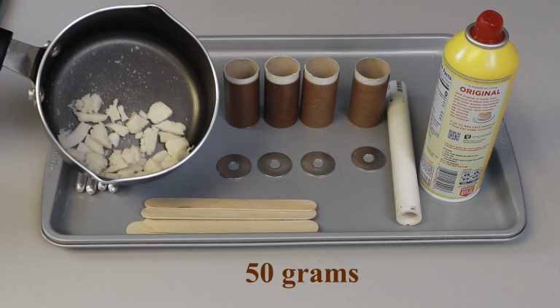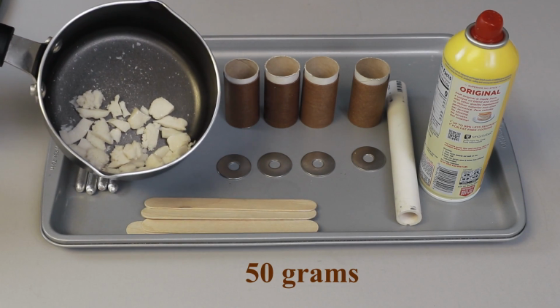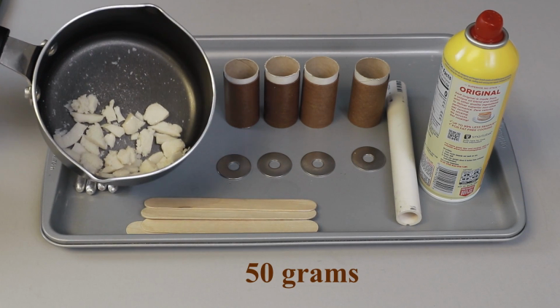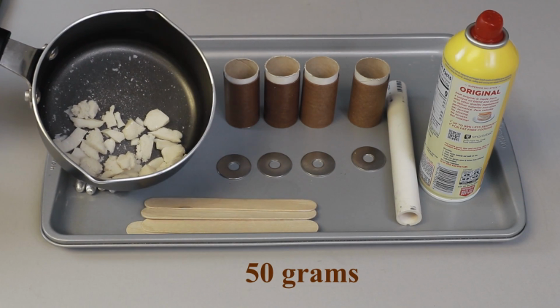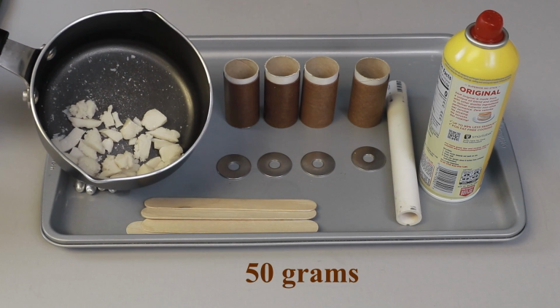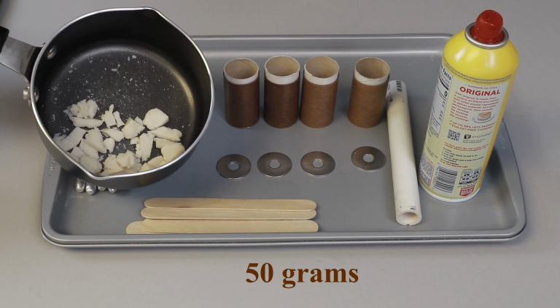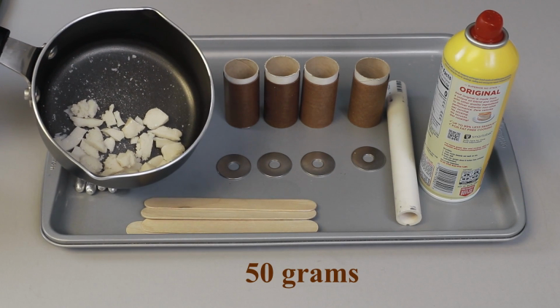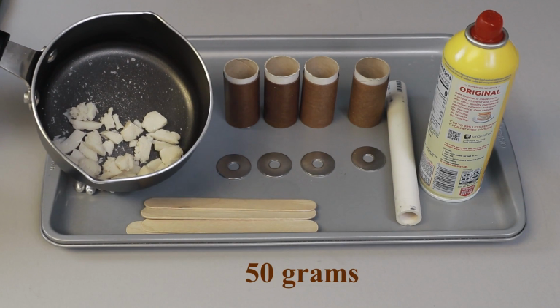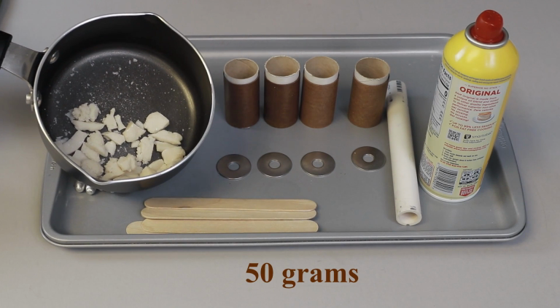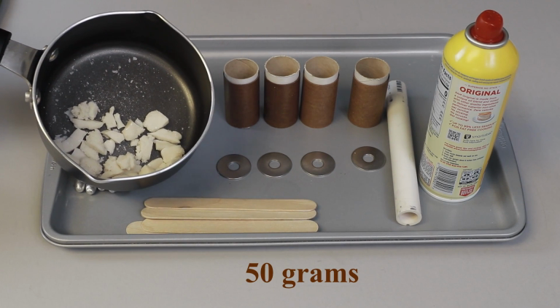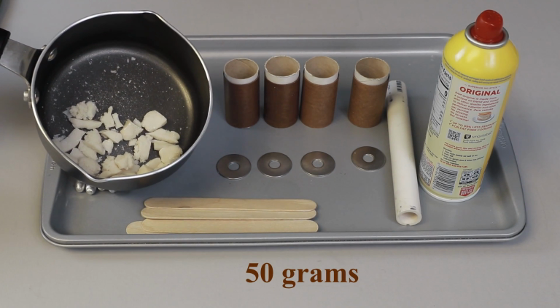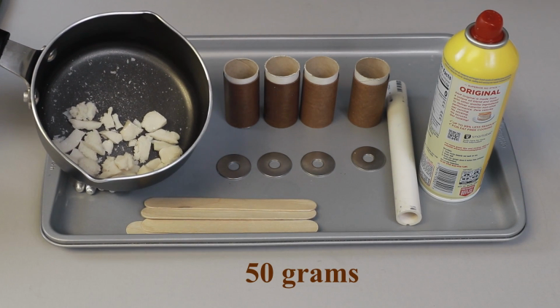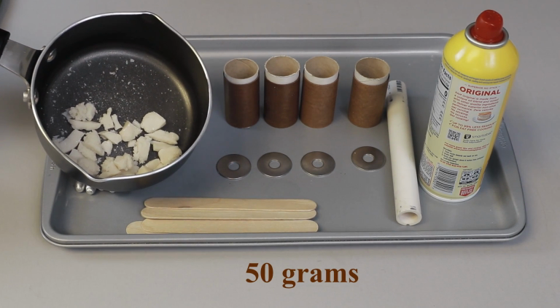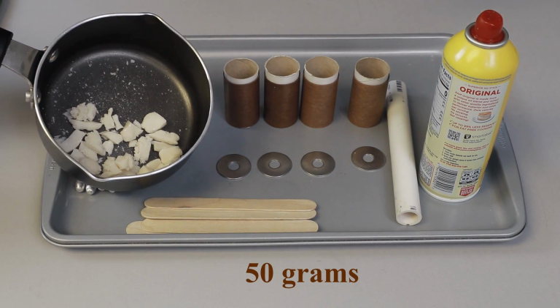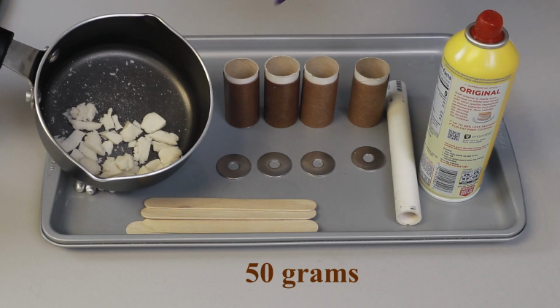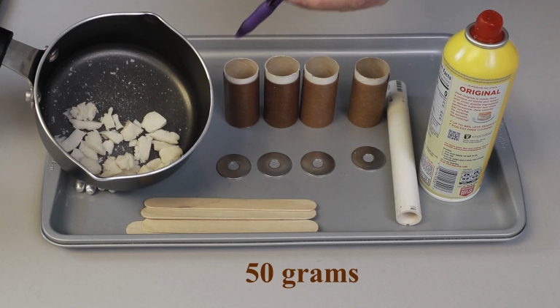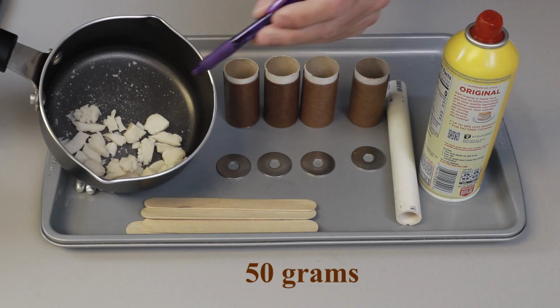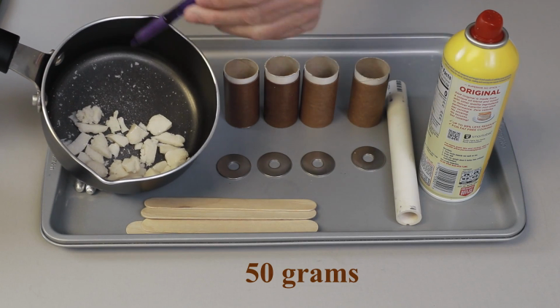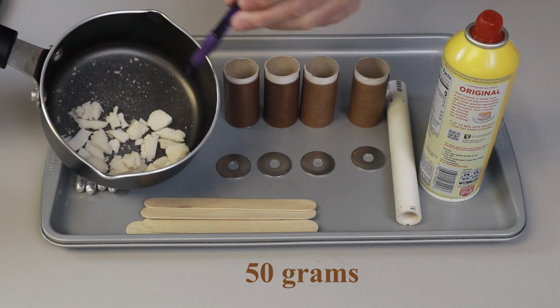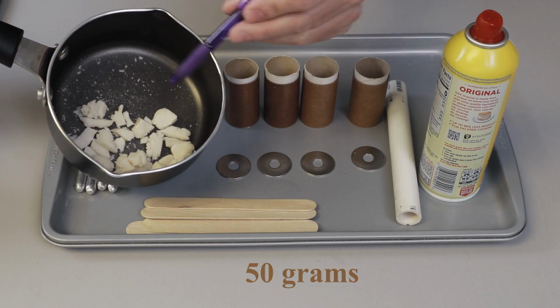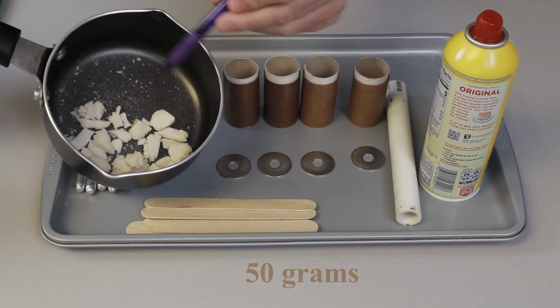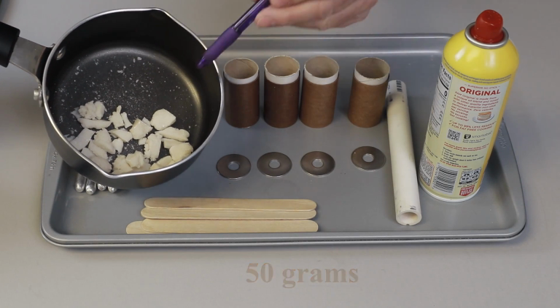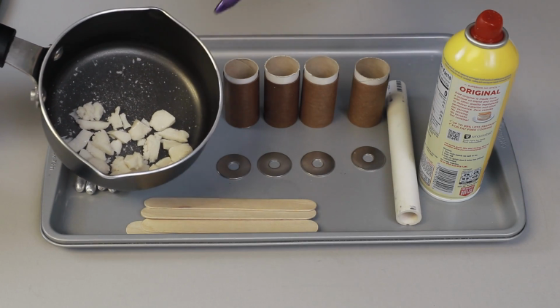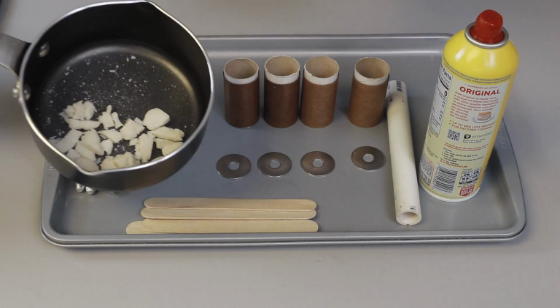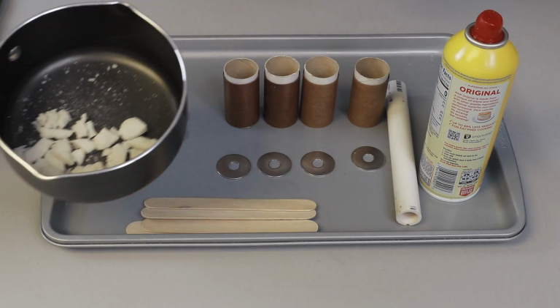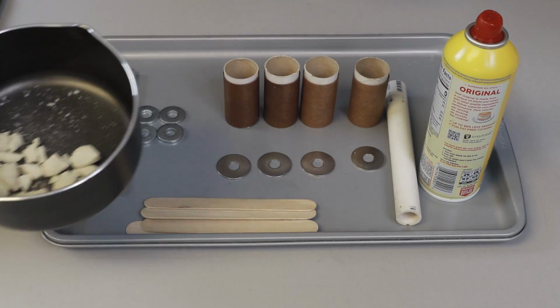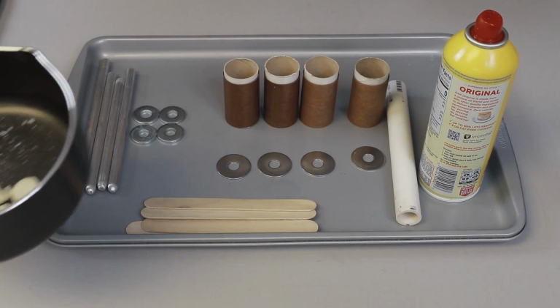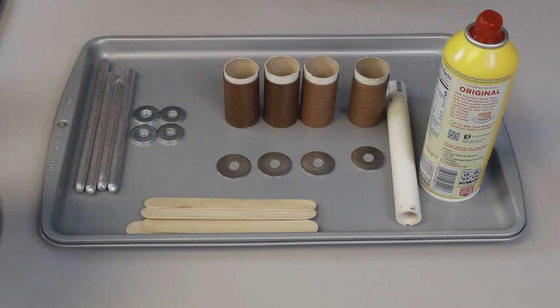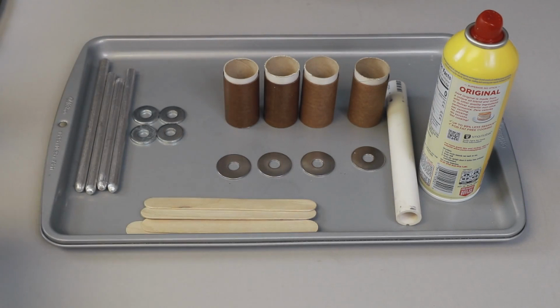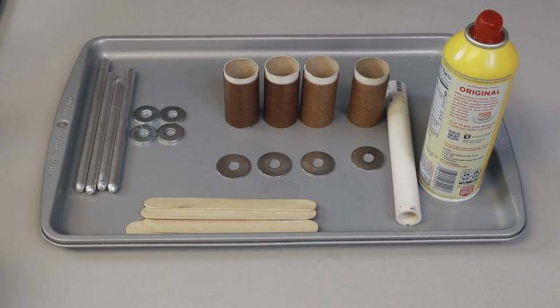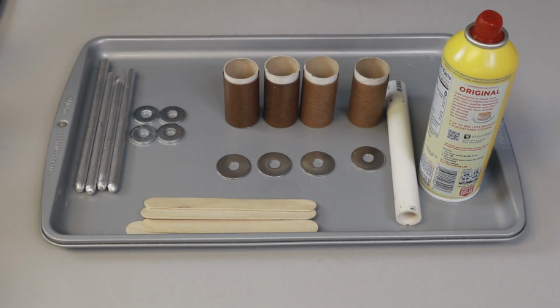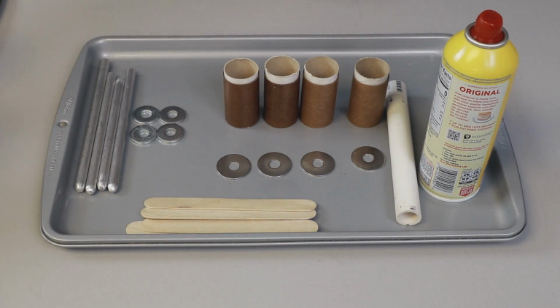You can reuse it. You just need to crunch it up, break it up a little bit, and that'll all re-melt.